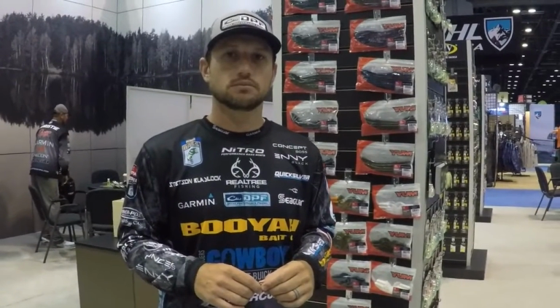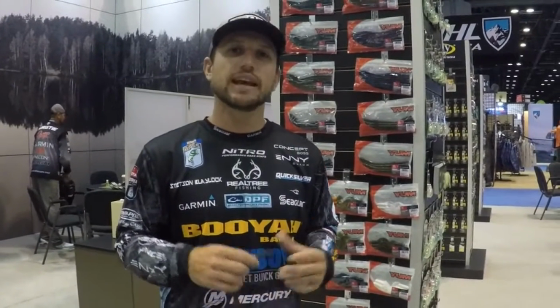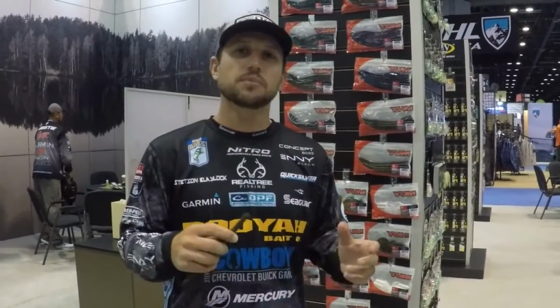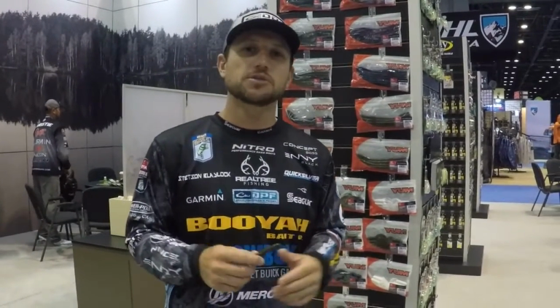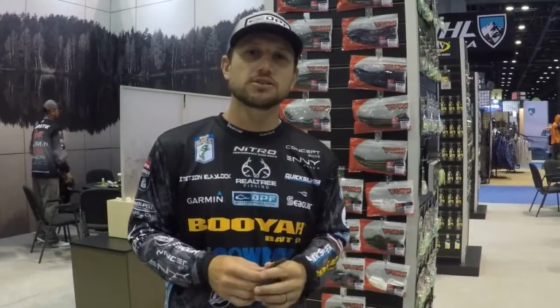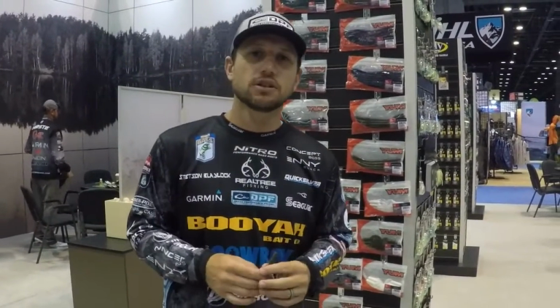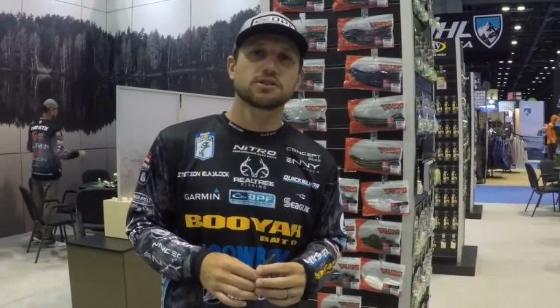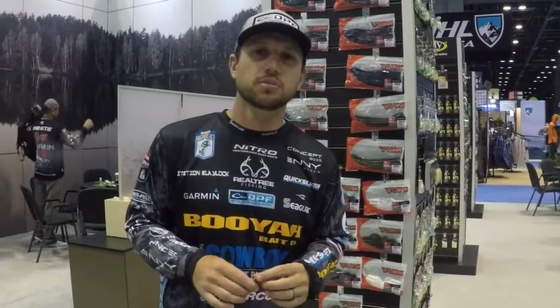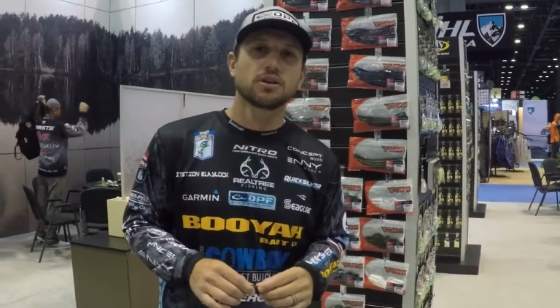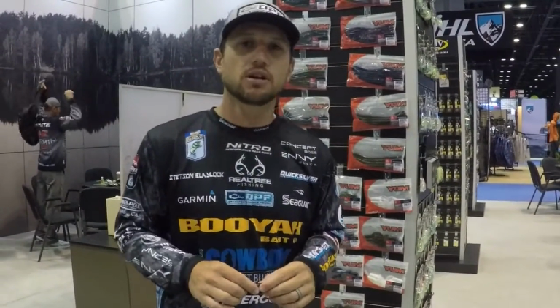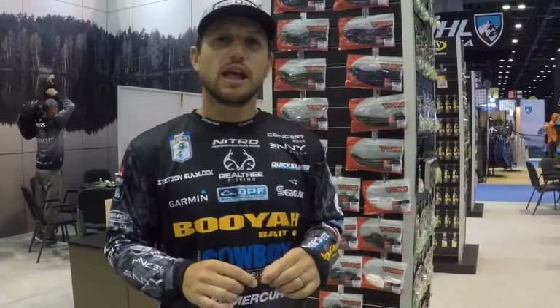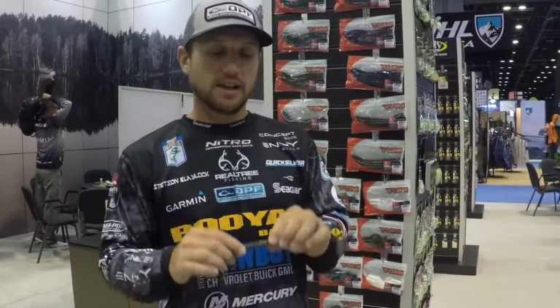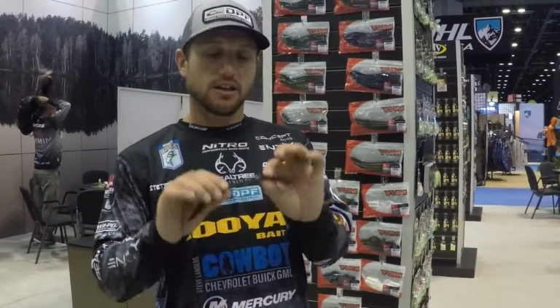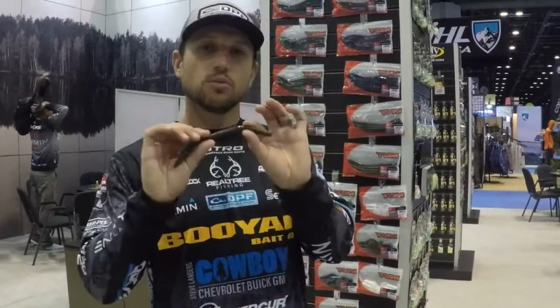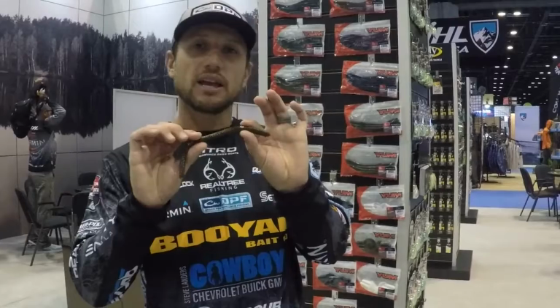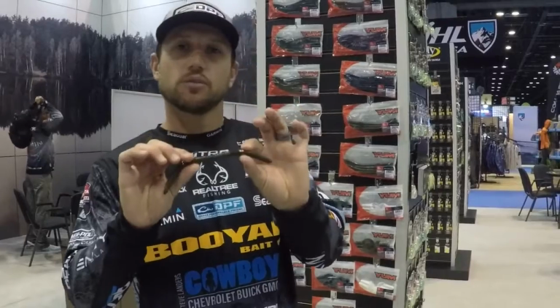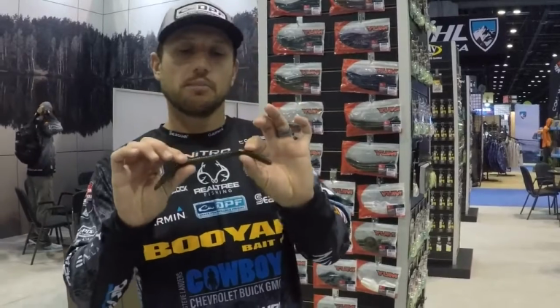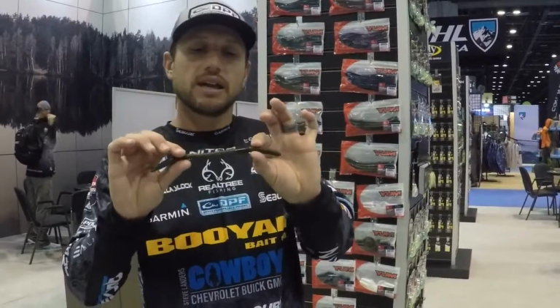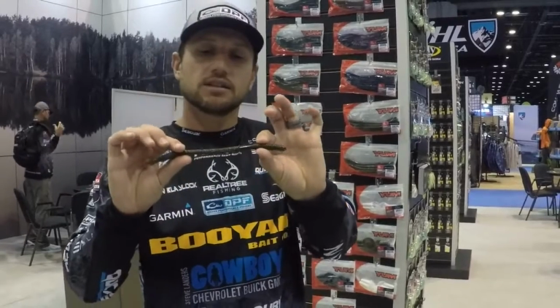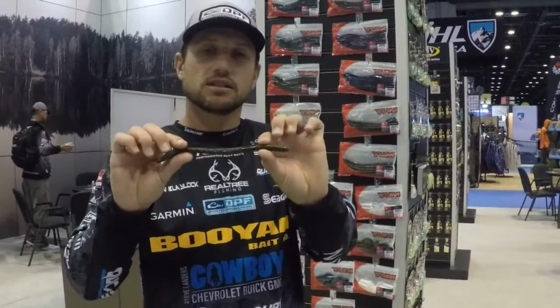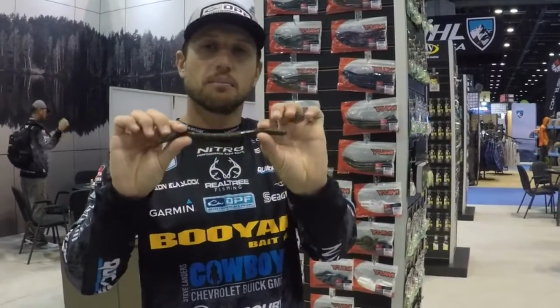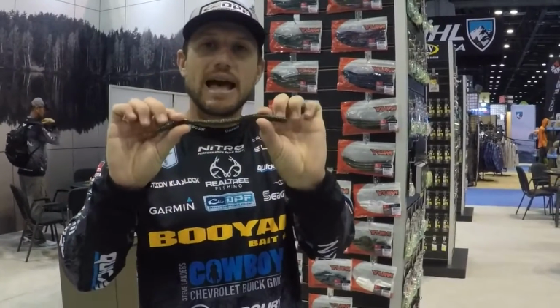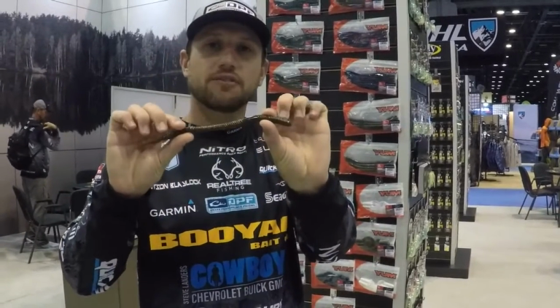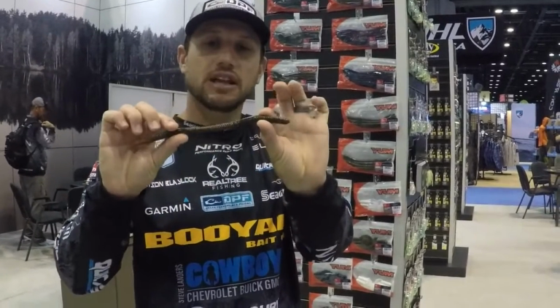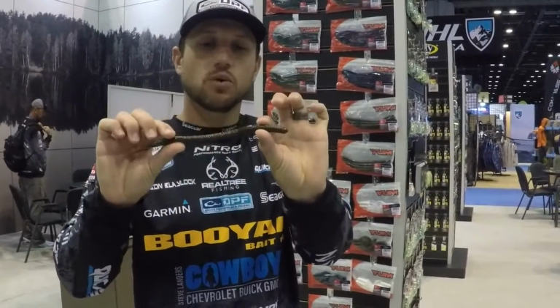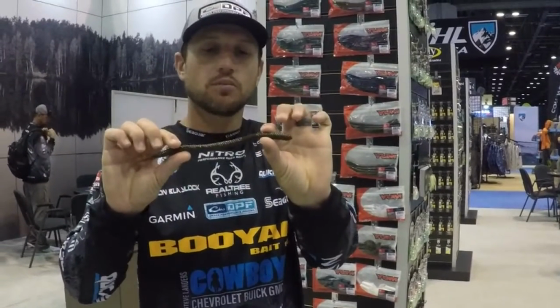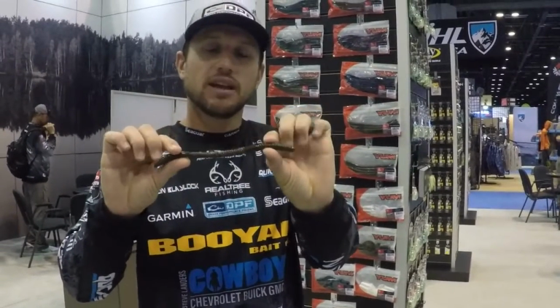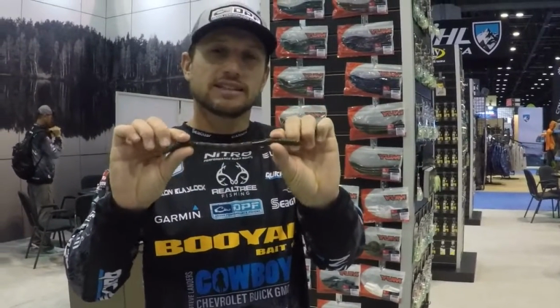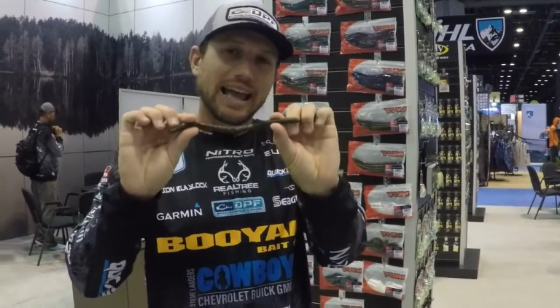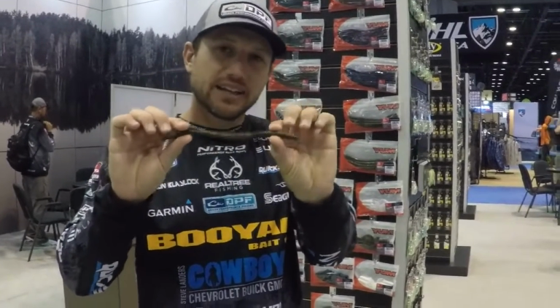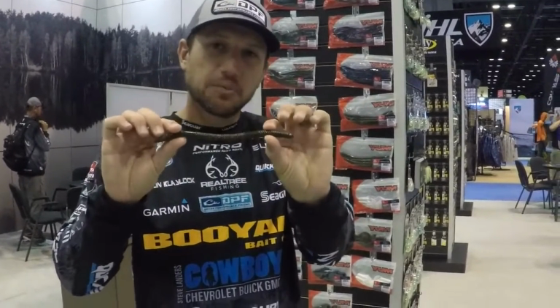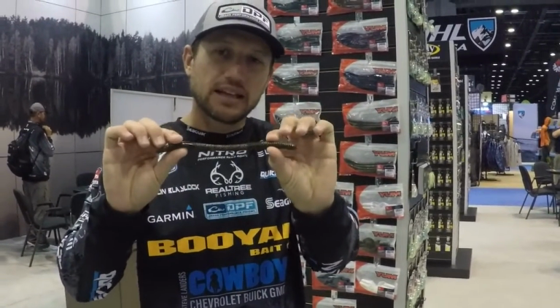Hey guys, Bassmaster Elite Series Pro here. I've got a new bait from Yum Baits. This is the Mag Finesse Worm — it's an 8-inch bait.